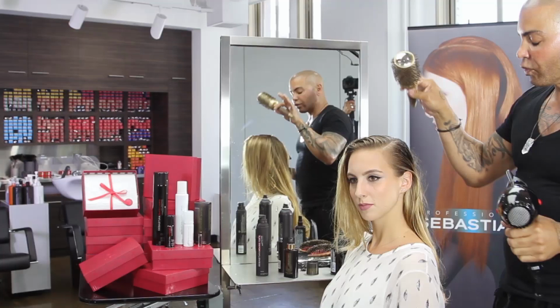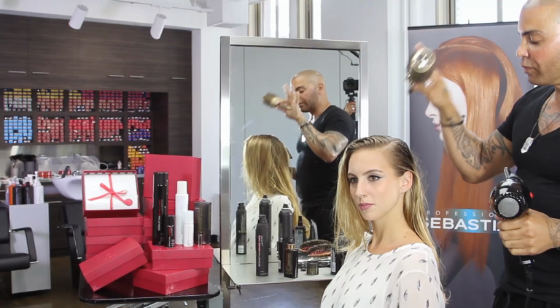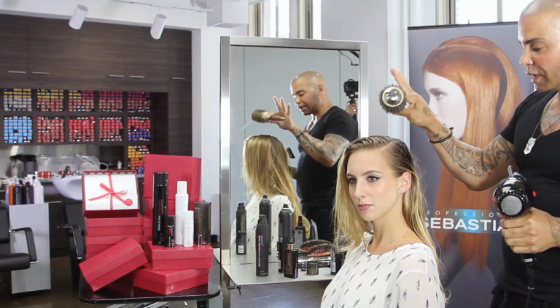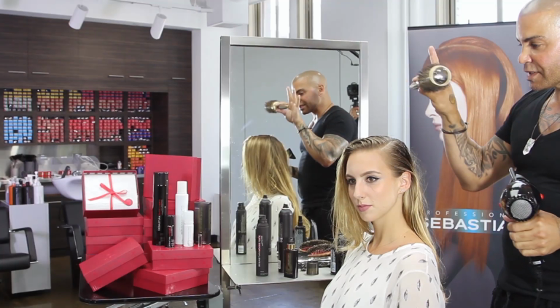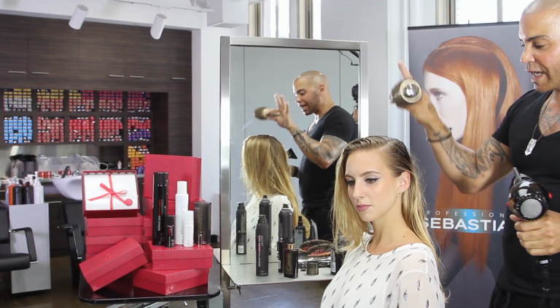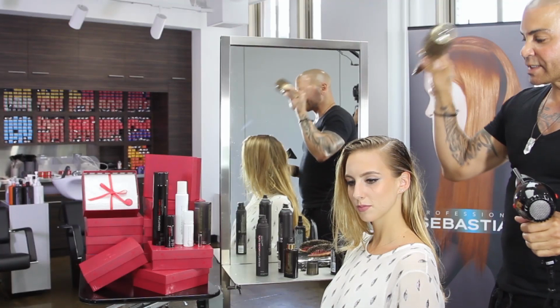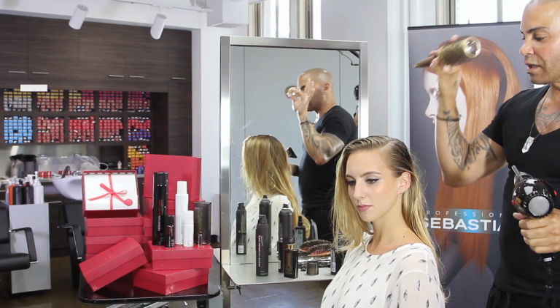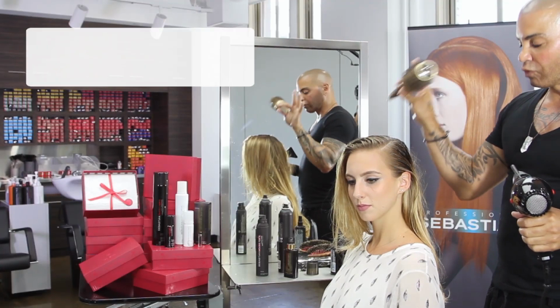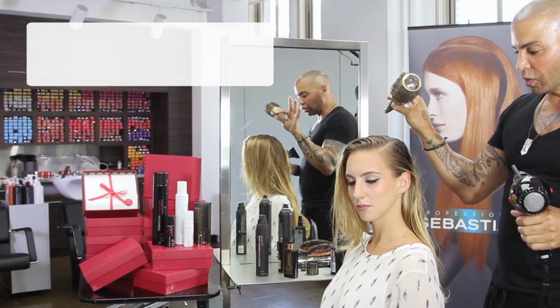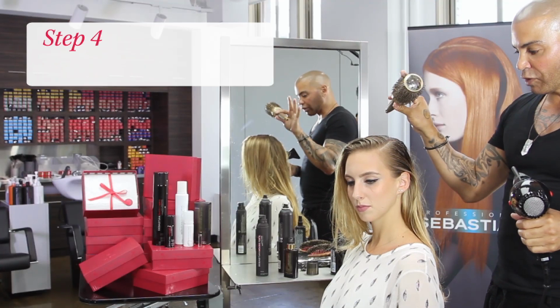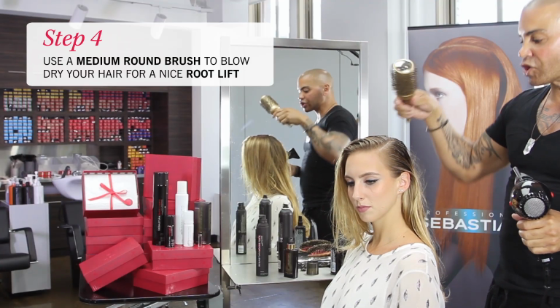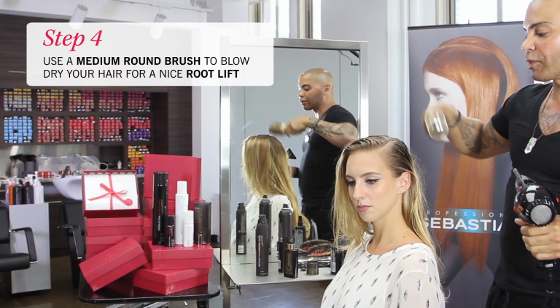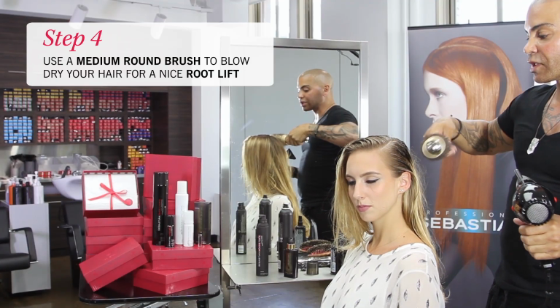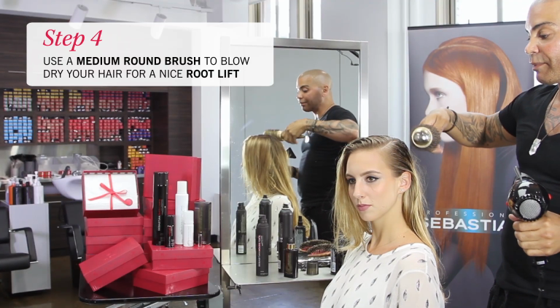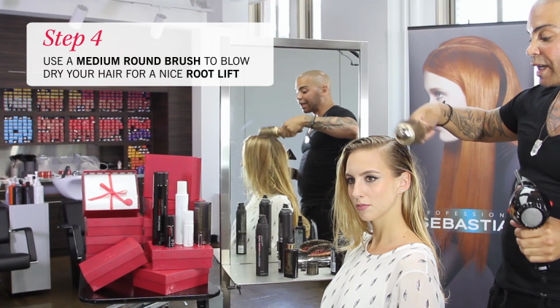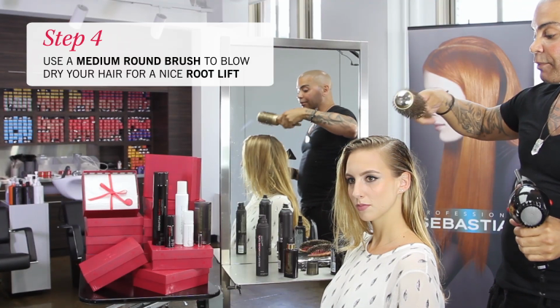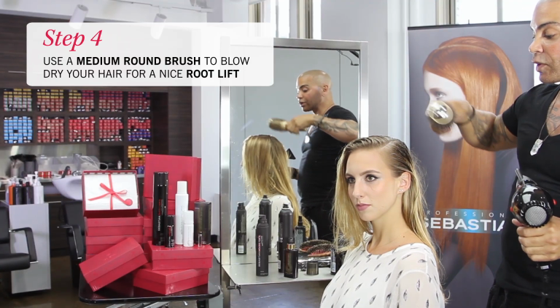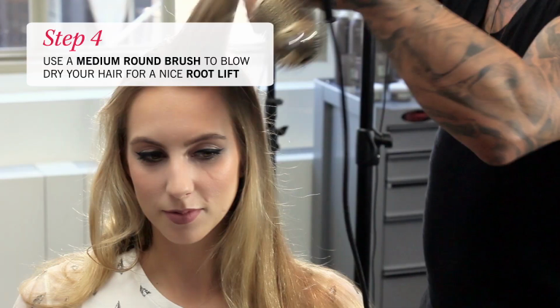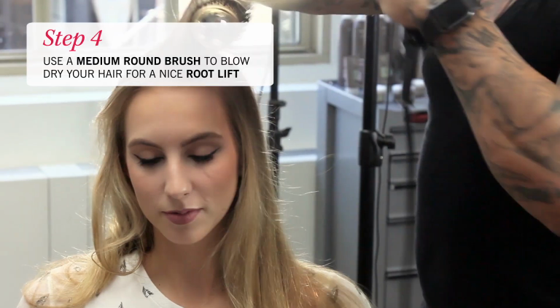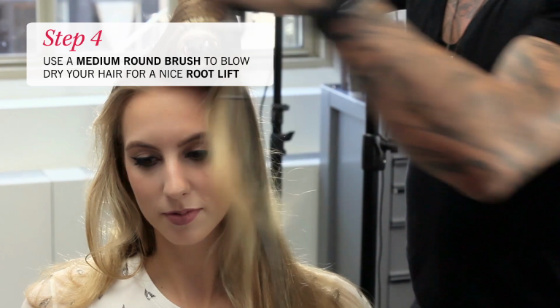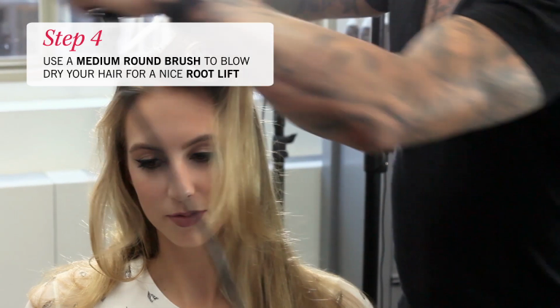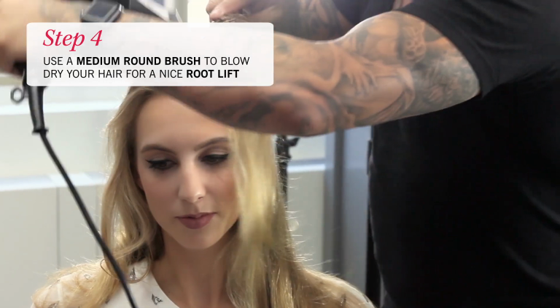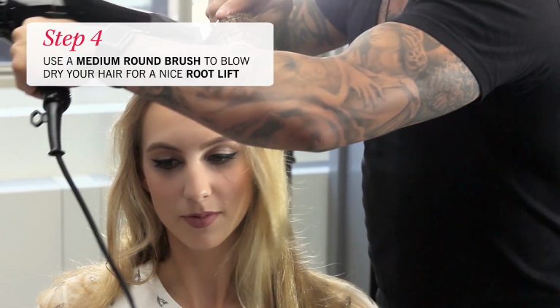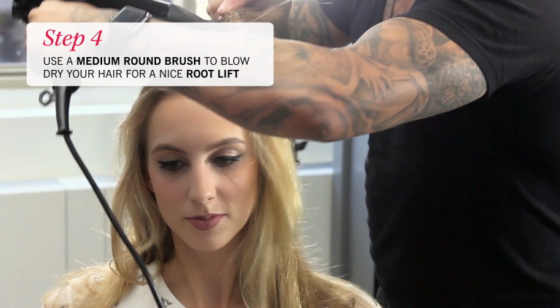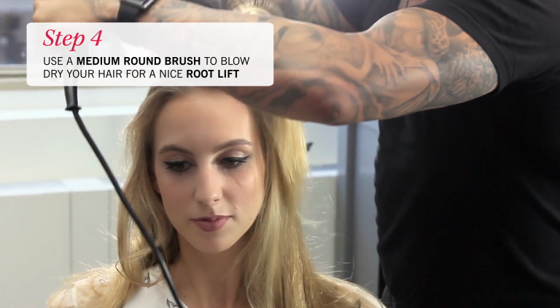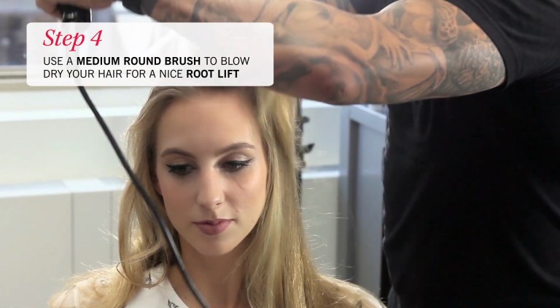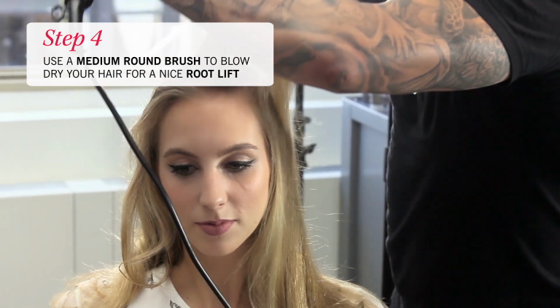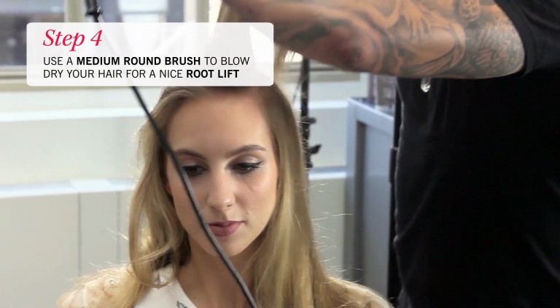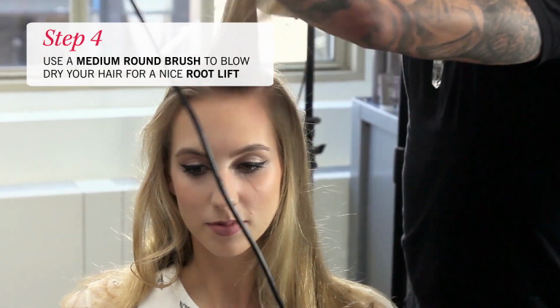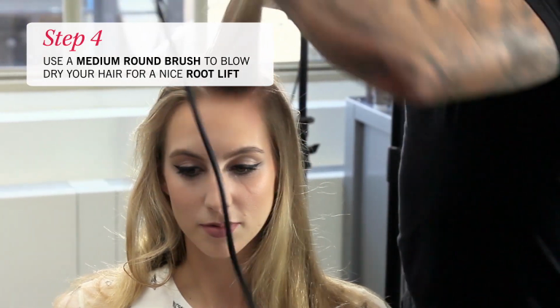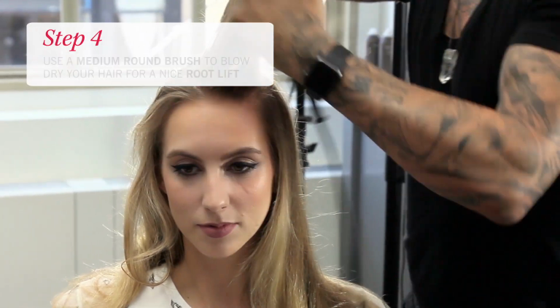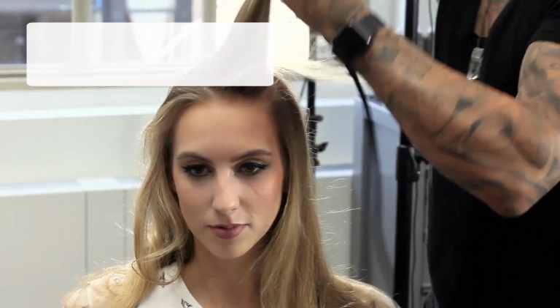With a medium size round brush I'm going to come in and blow dry Samantha's hair and give her a nice root lift.